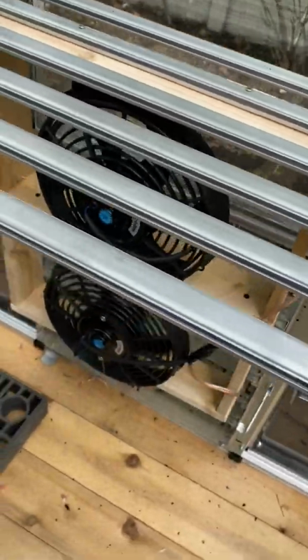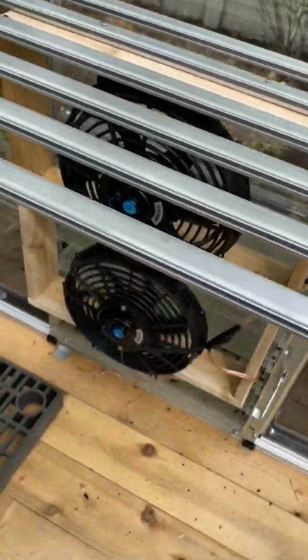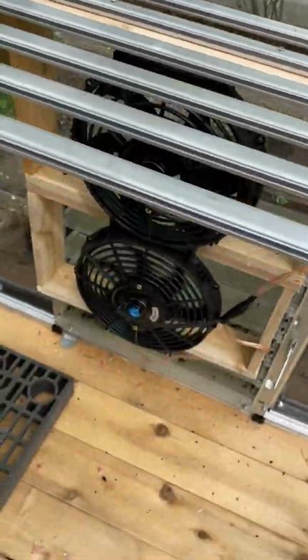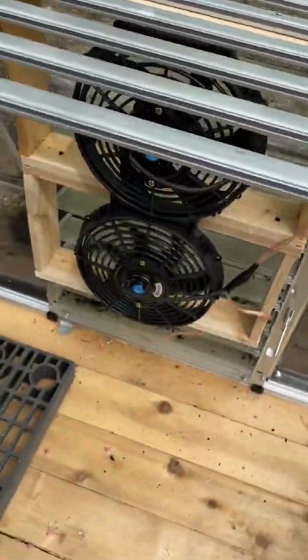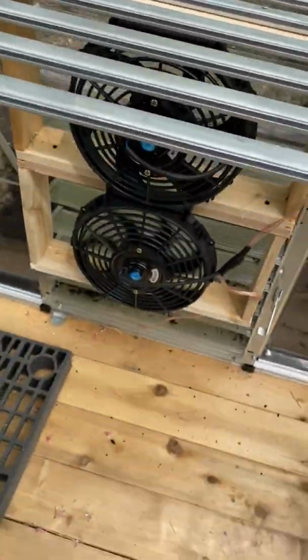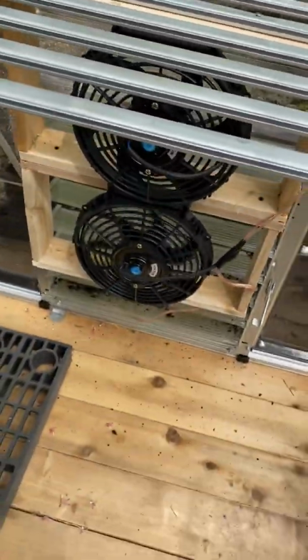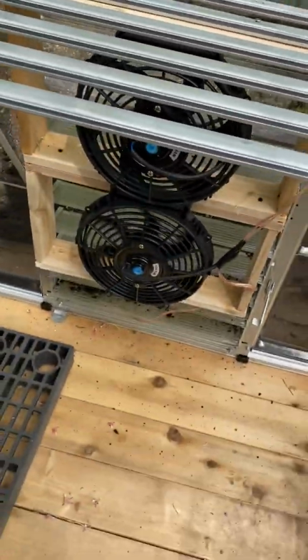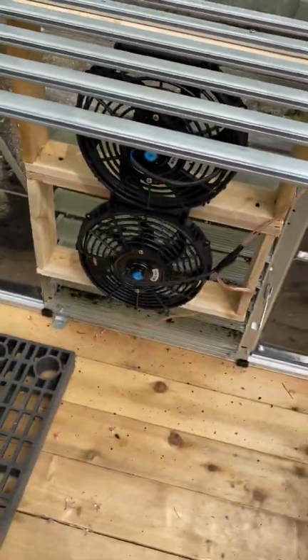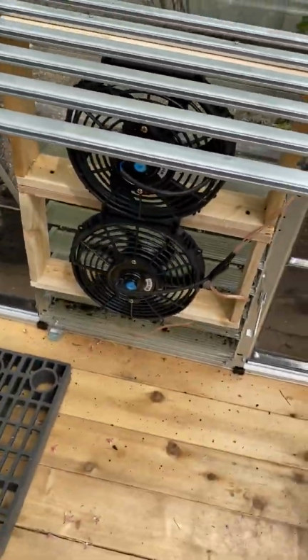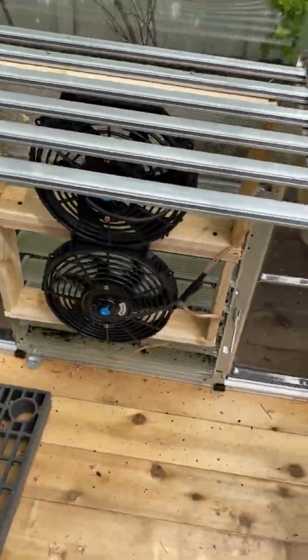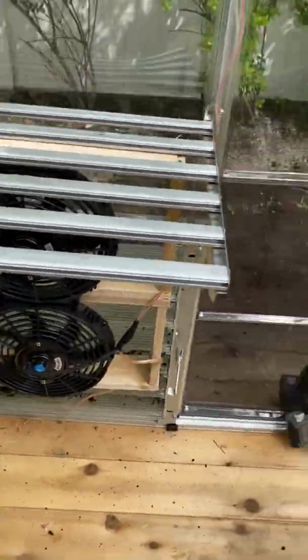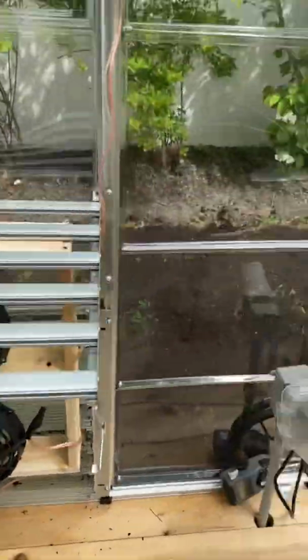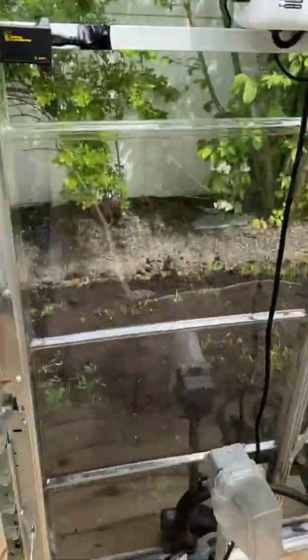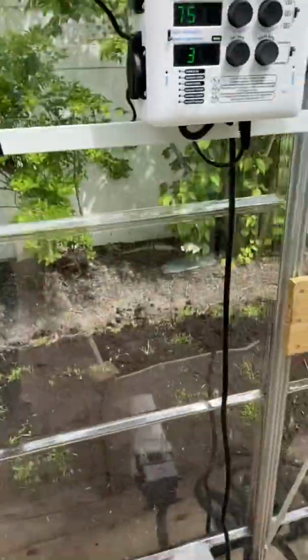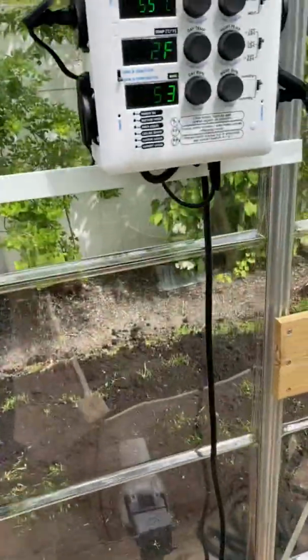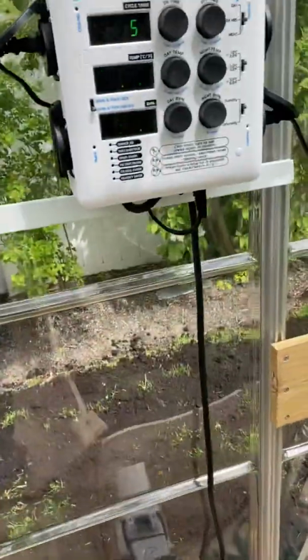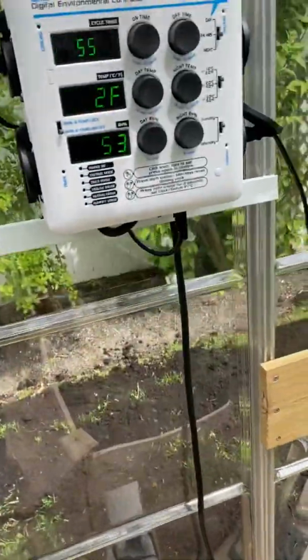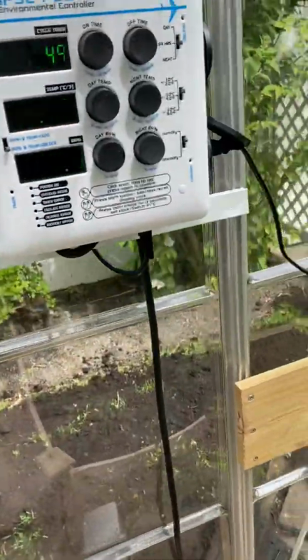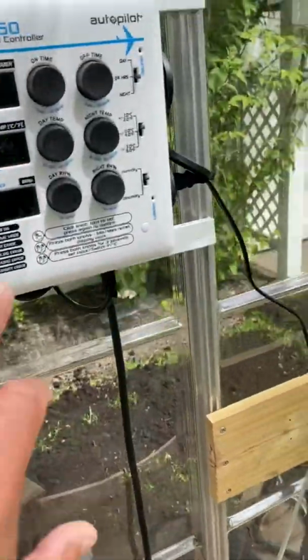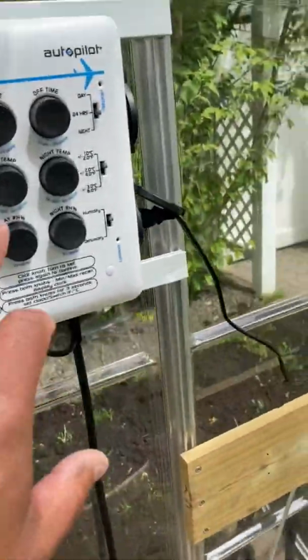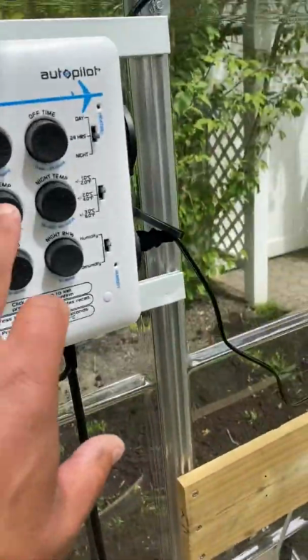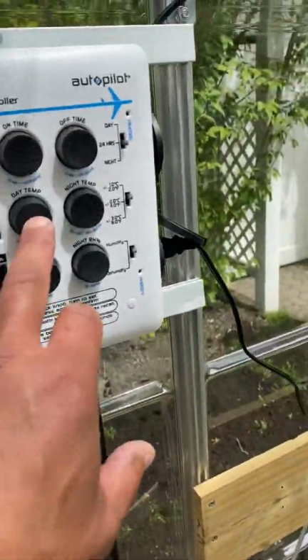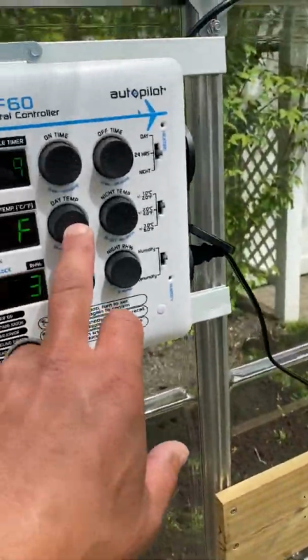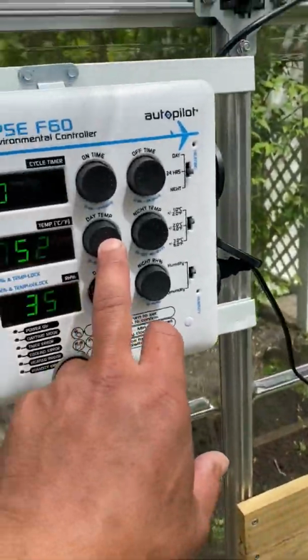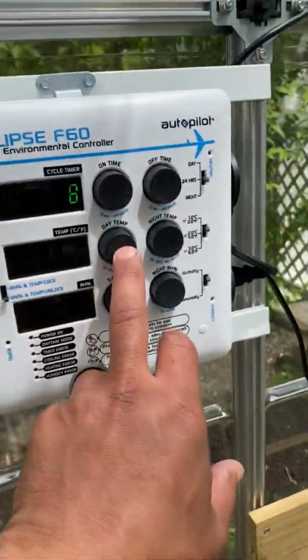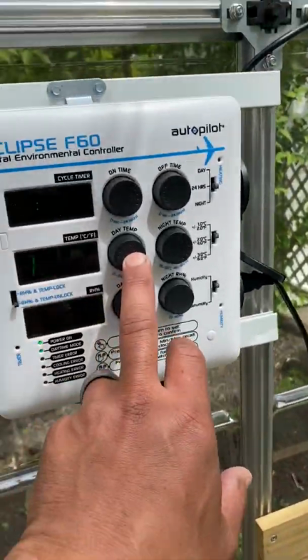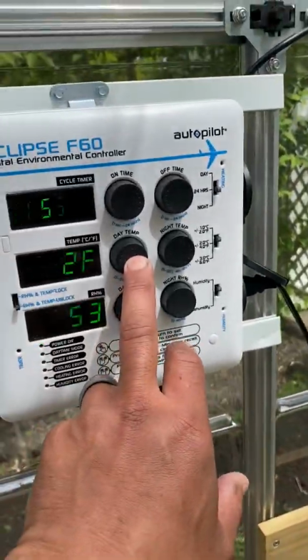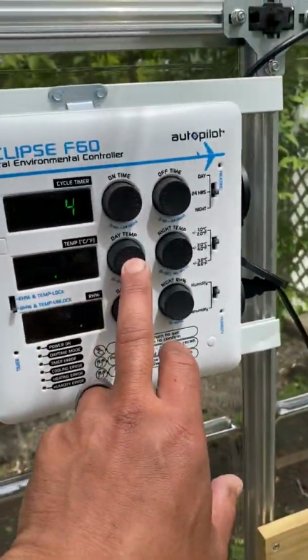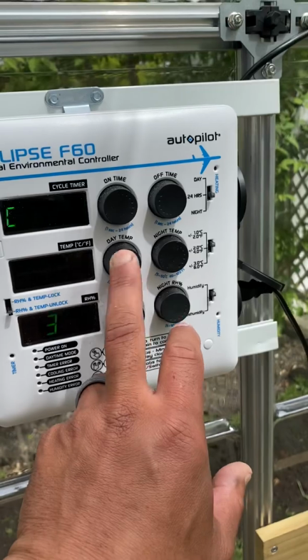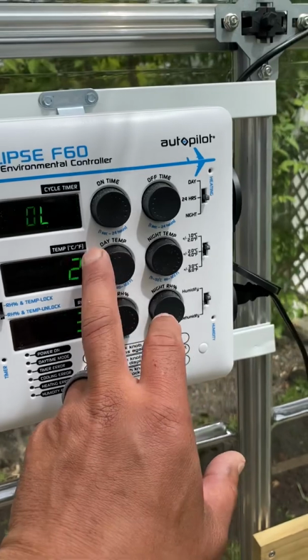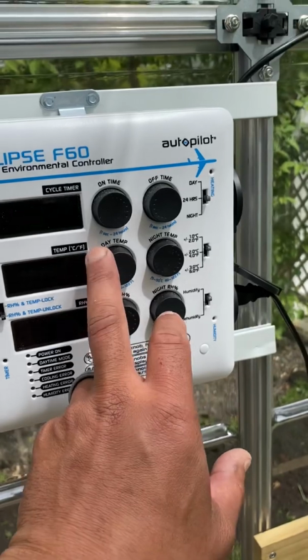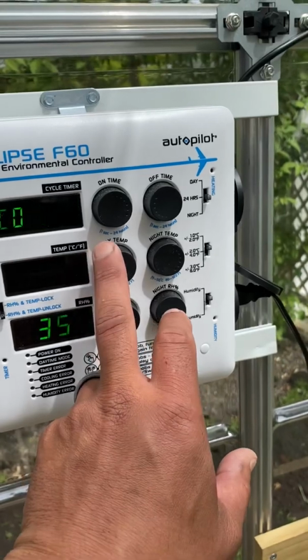So that's the cool humidity. I'm going to shut that off because it's cool enough in here.